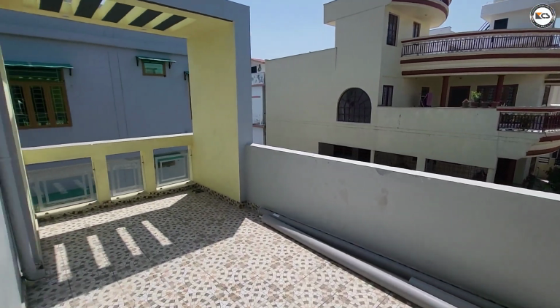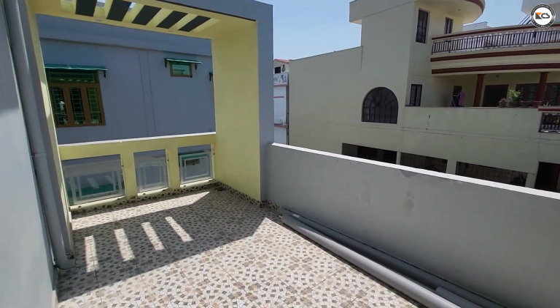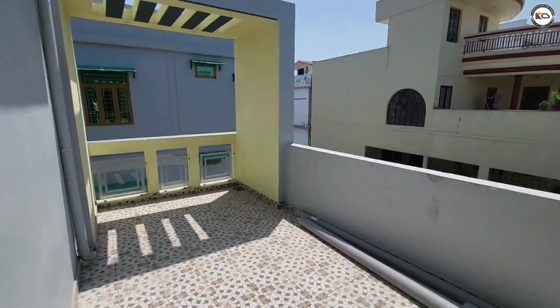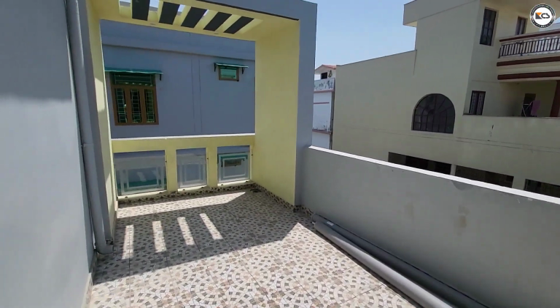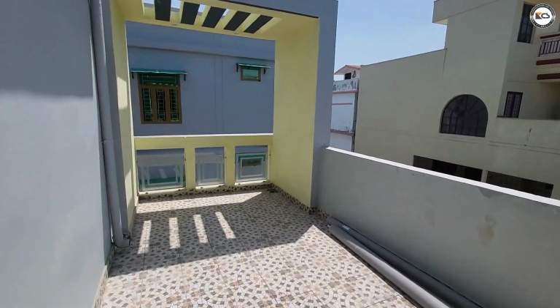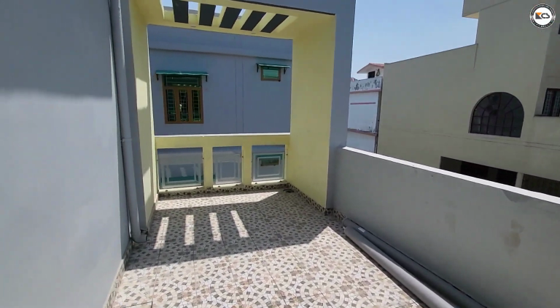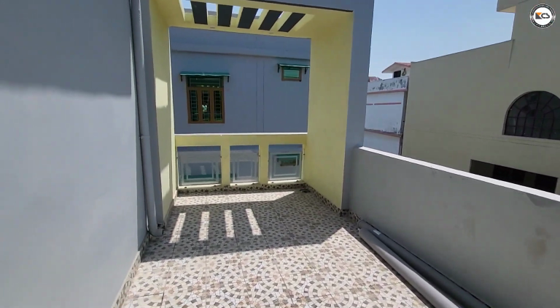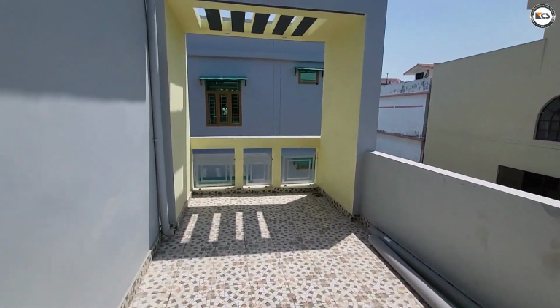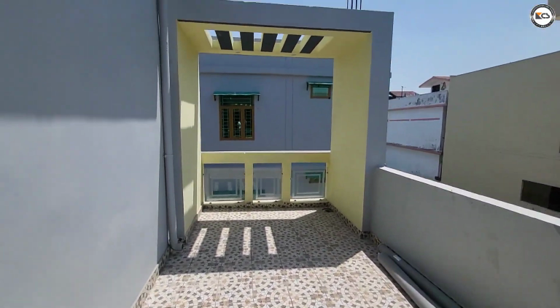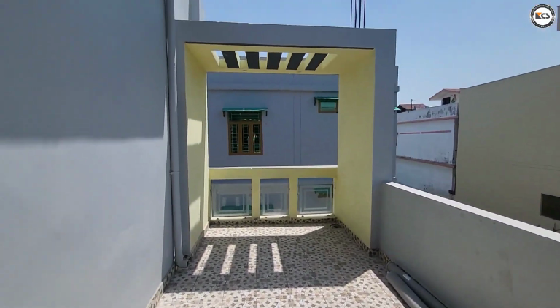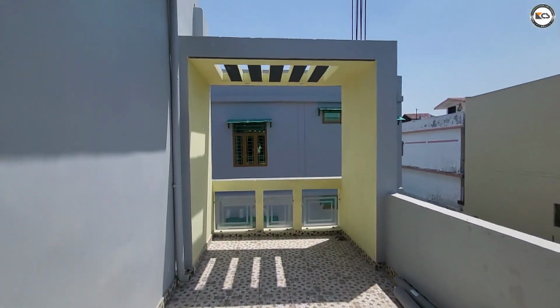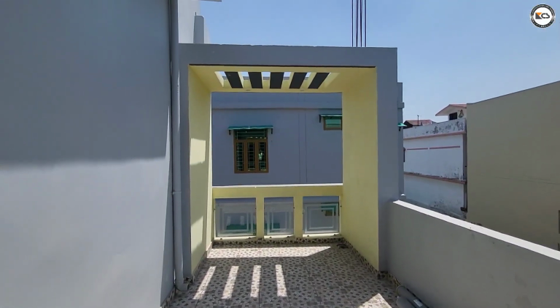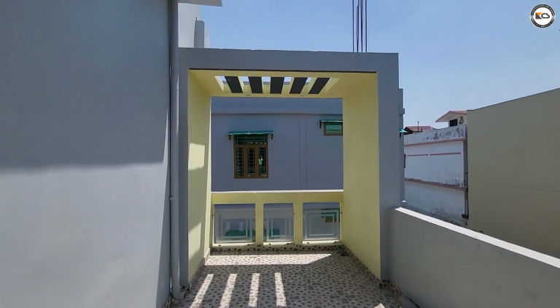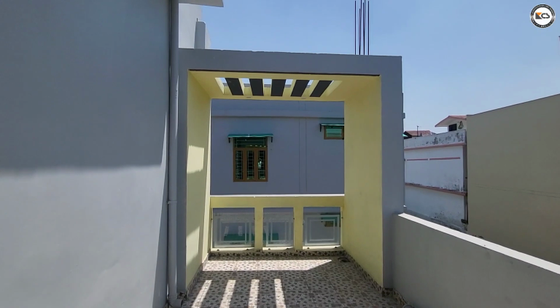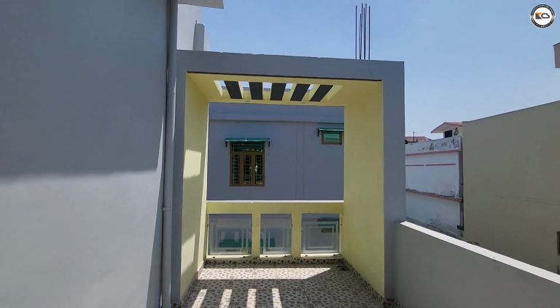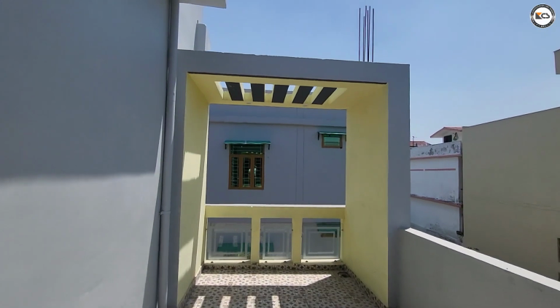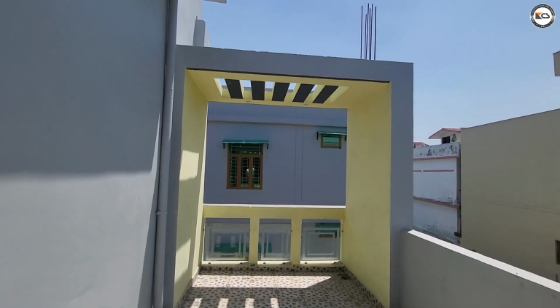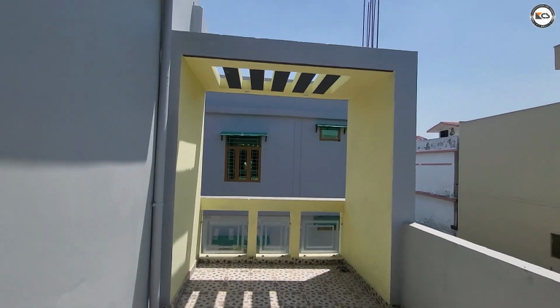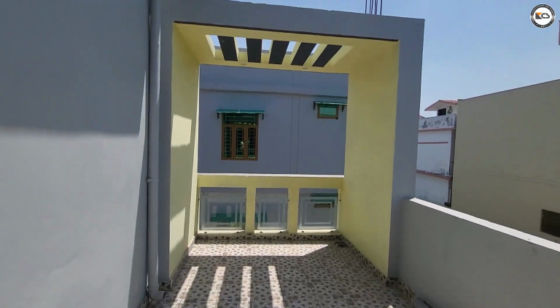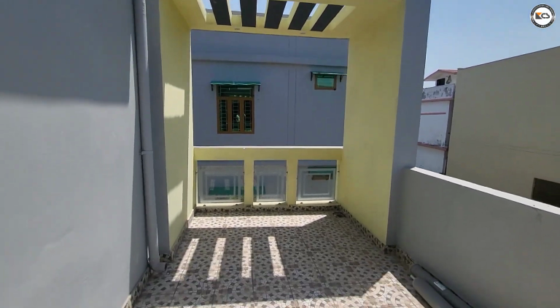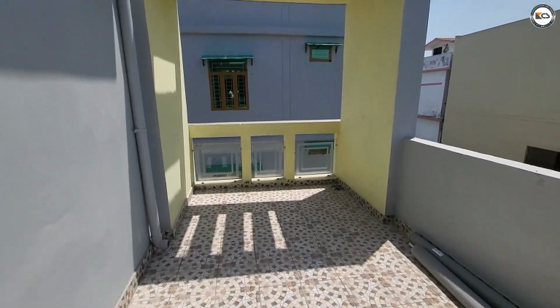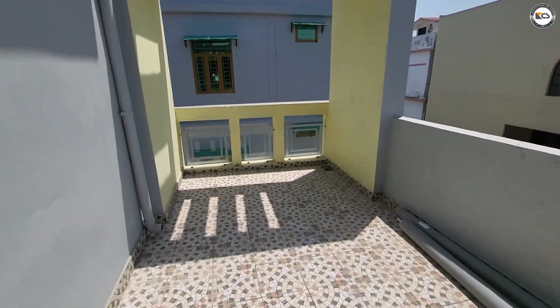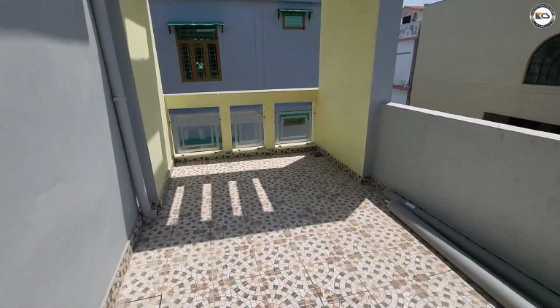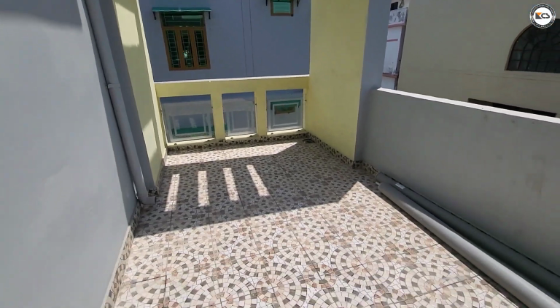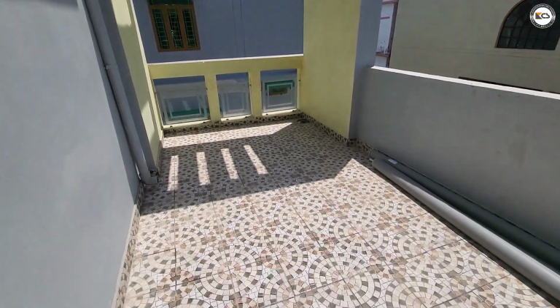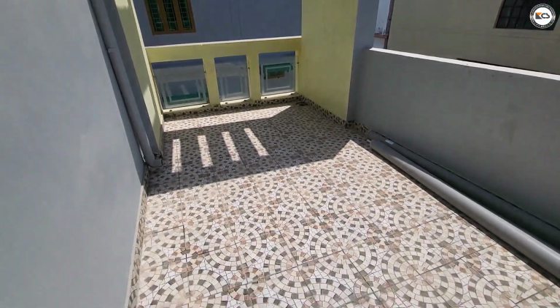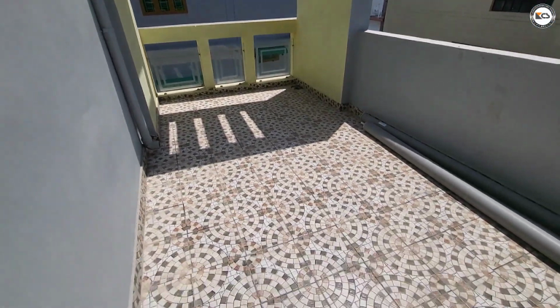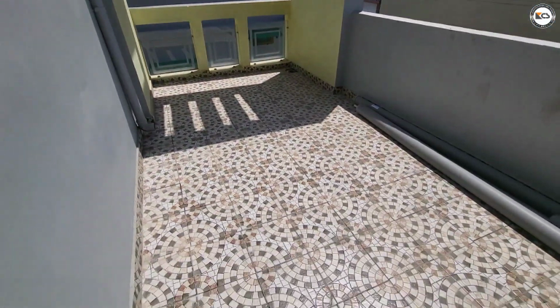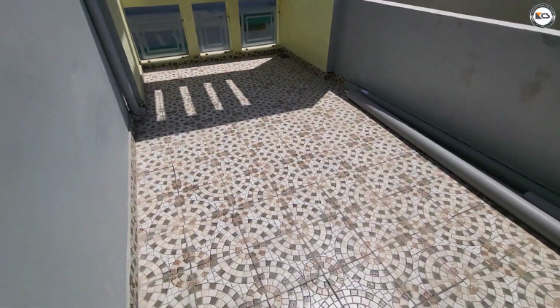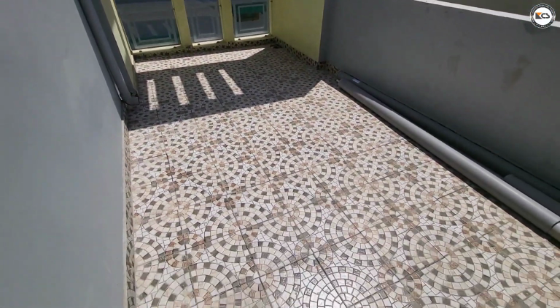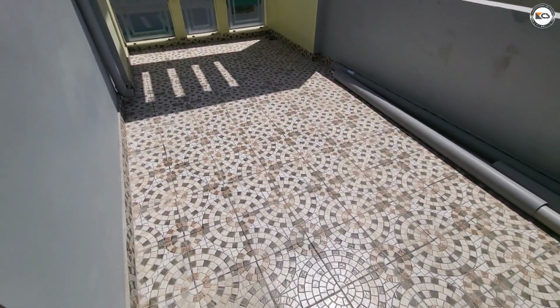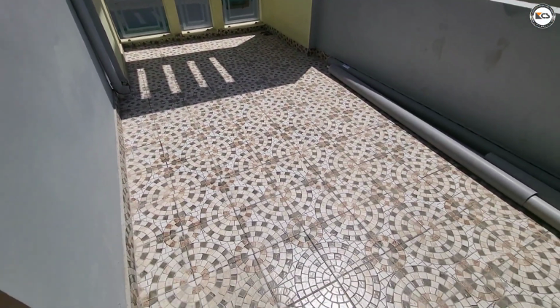You will get the terrace outside. There is tile cover in the terrace.